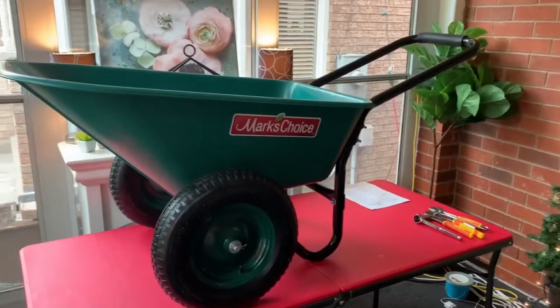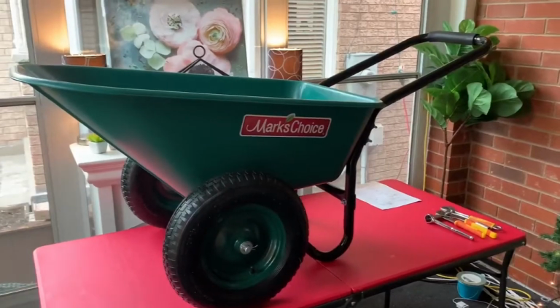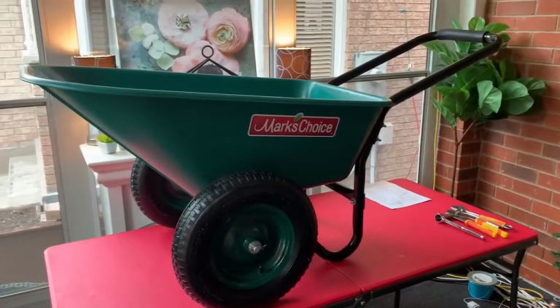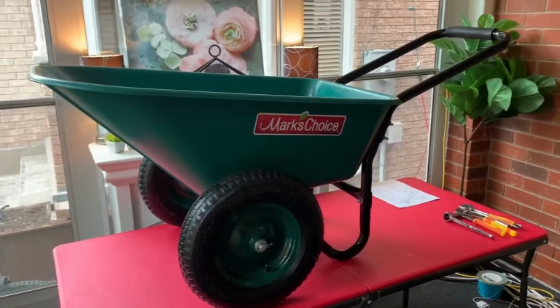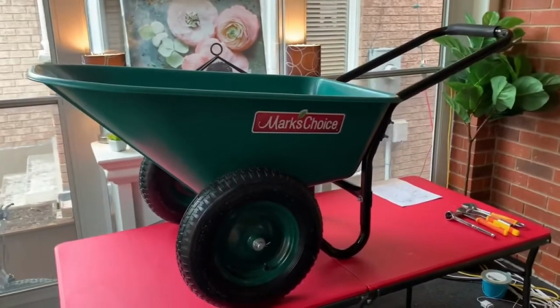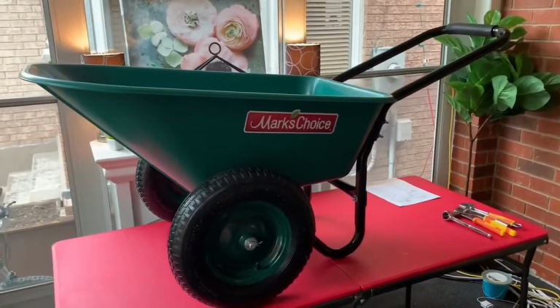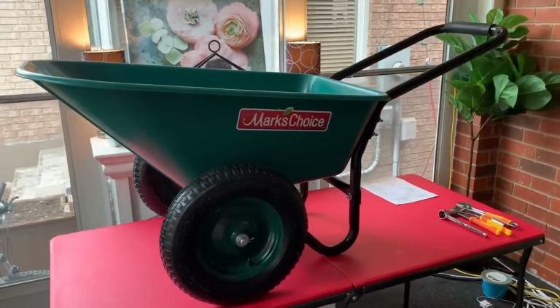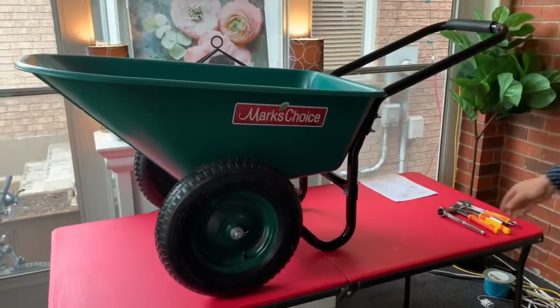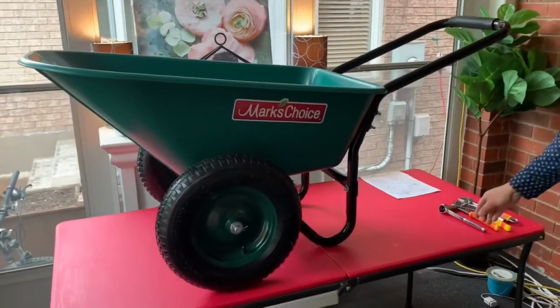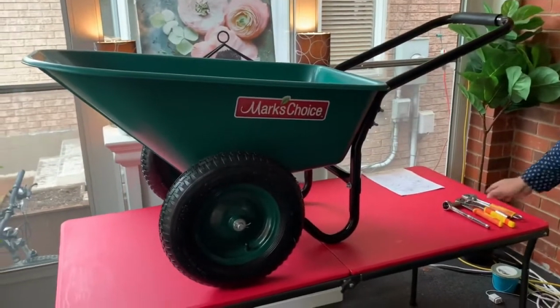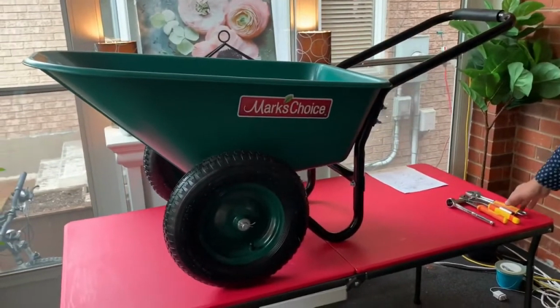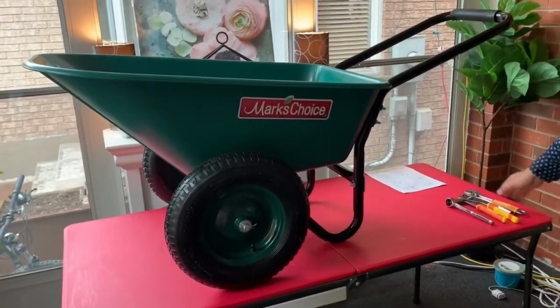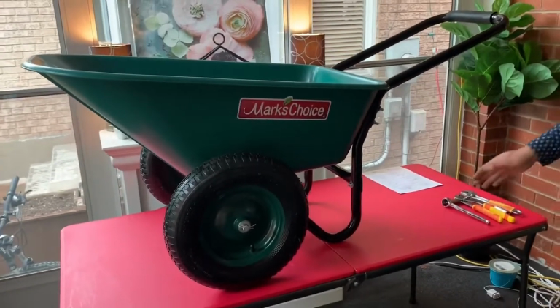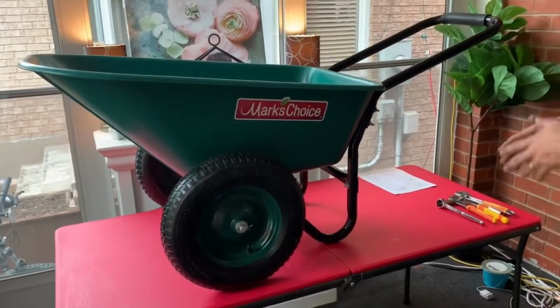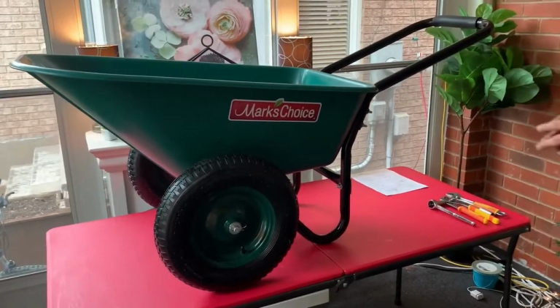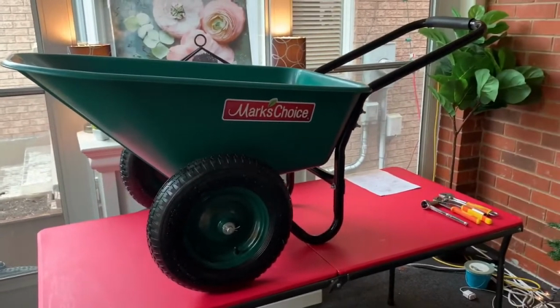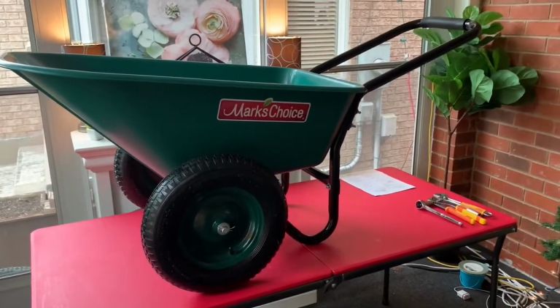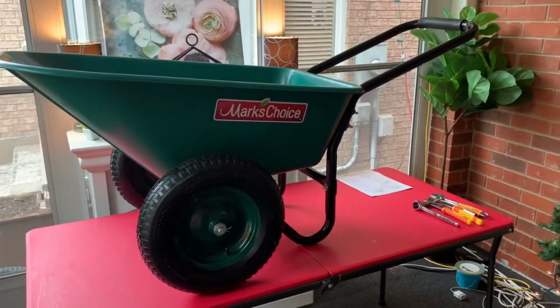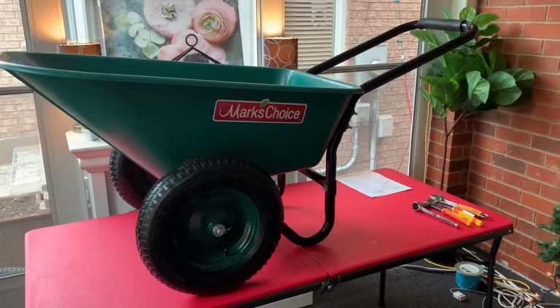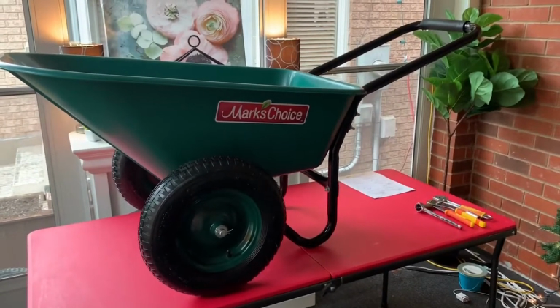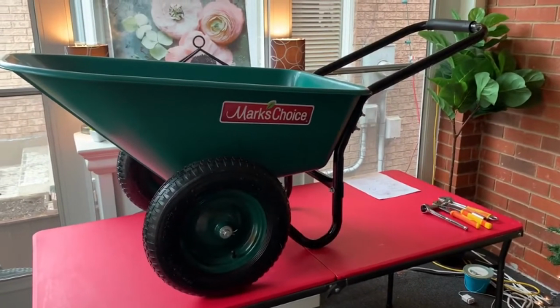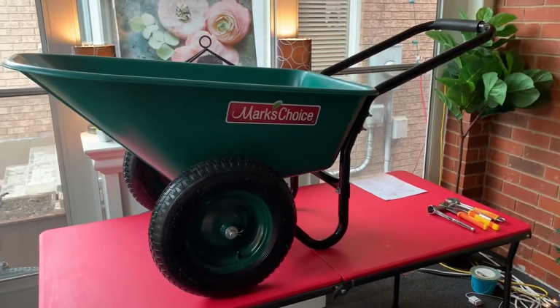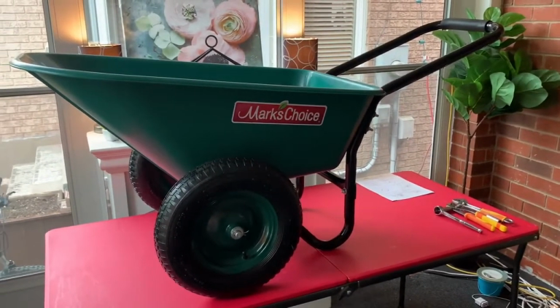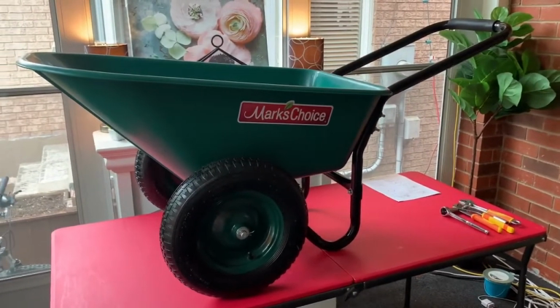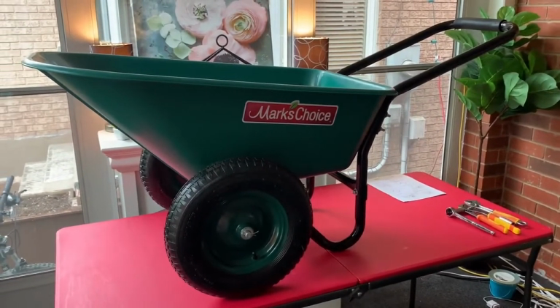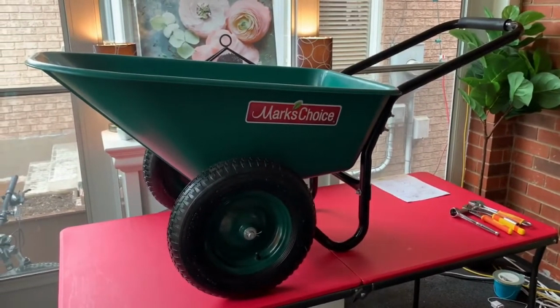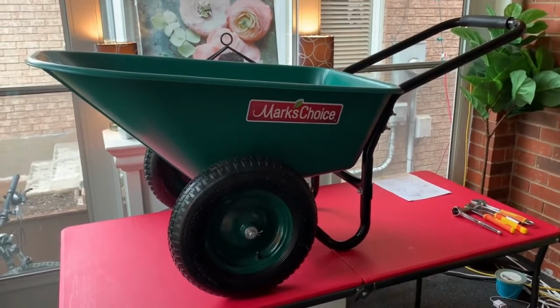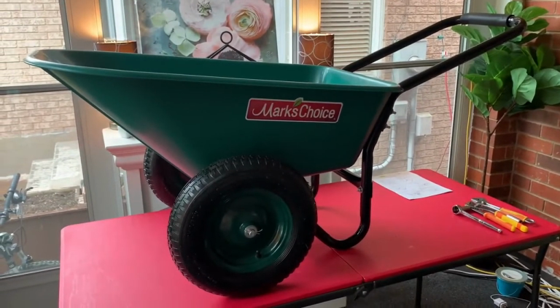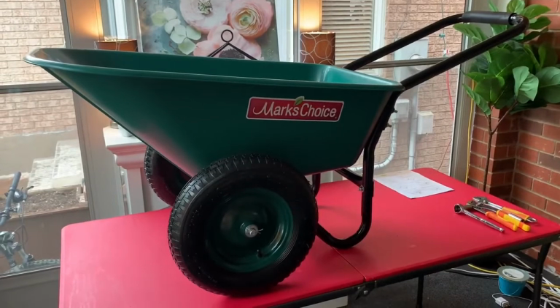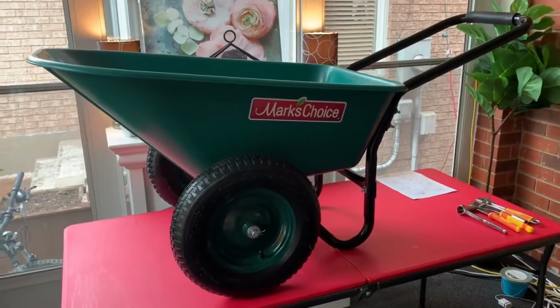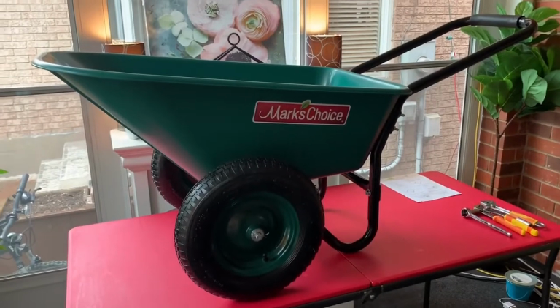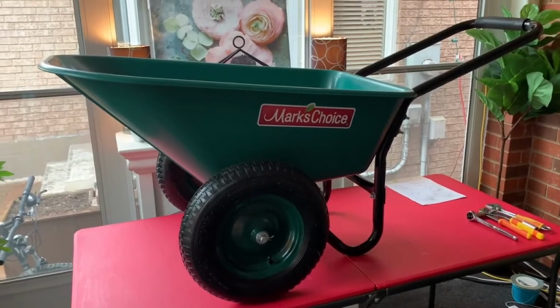We've gone around with the half-inch socket and the adjustable wrench and tightened everything down. The wheelbarrow is now complete and ready to be used in the field.